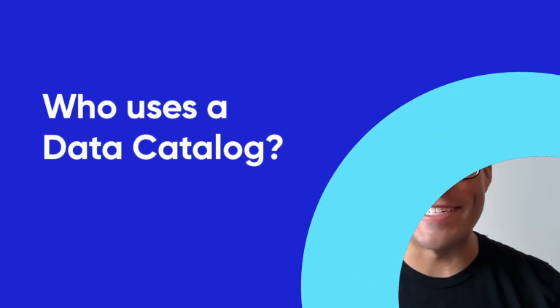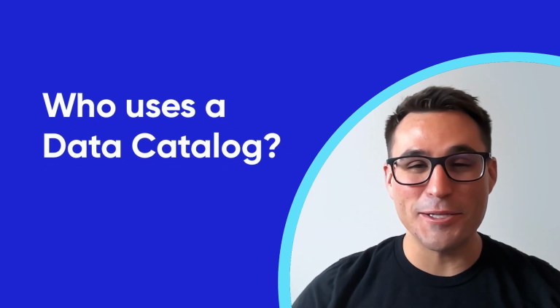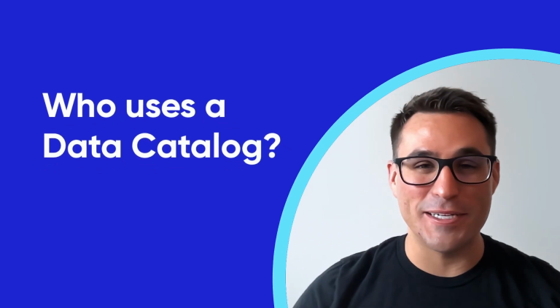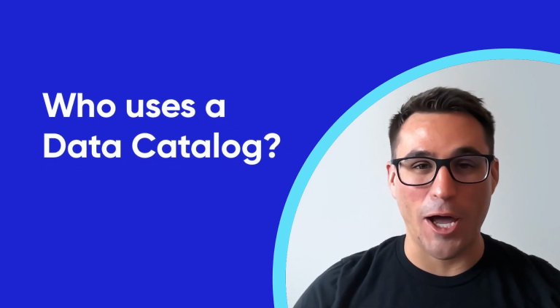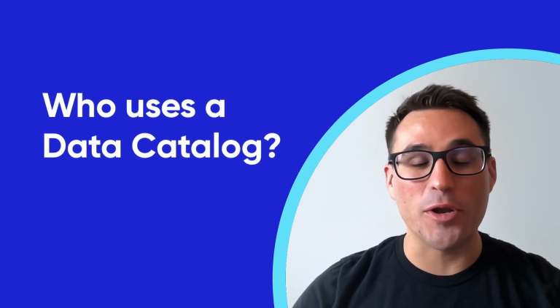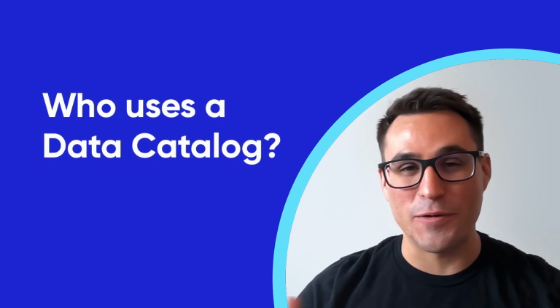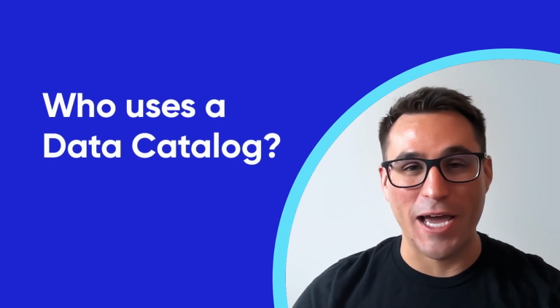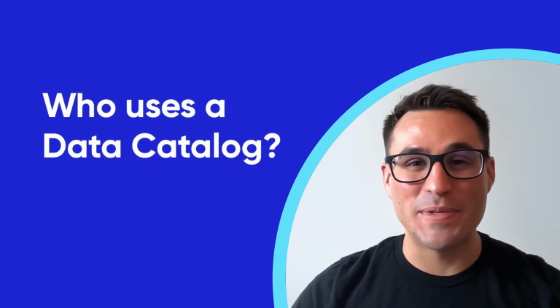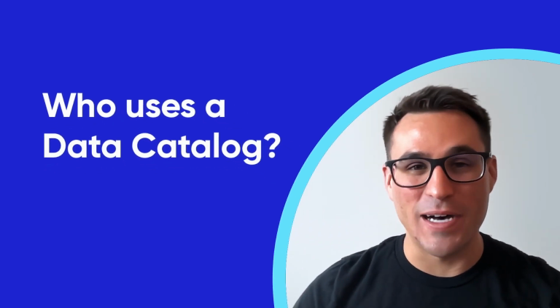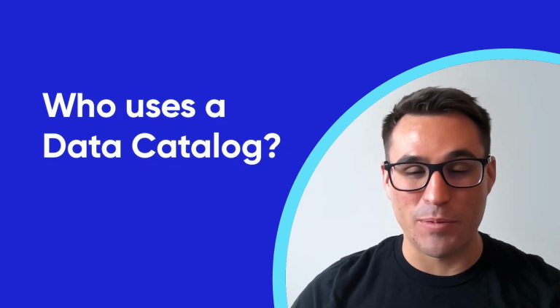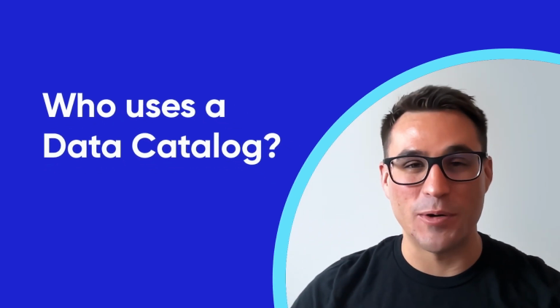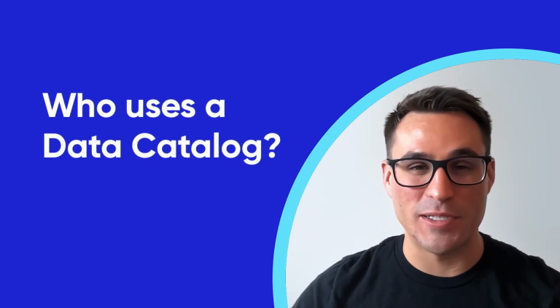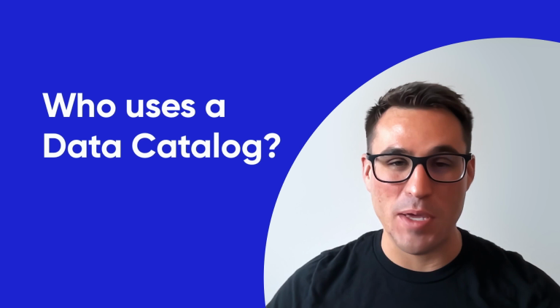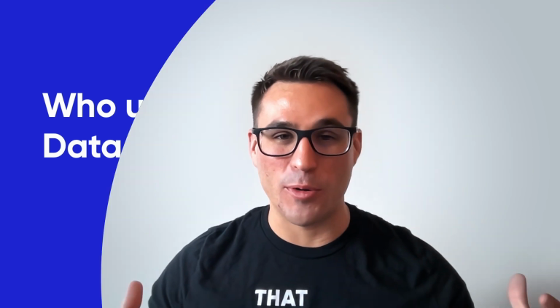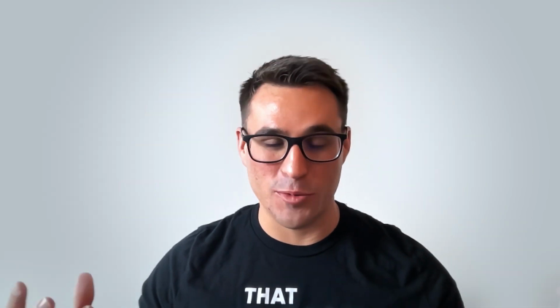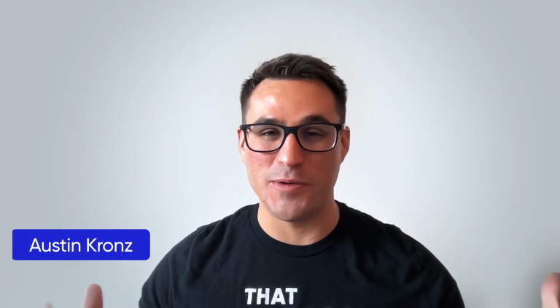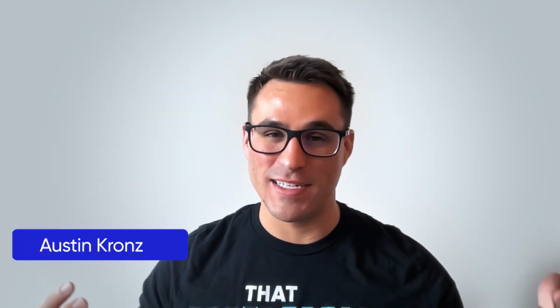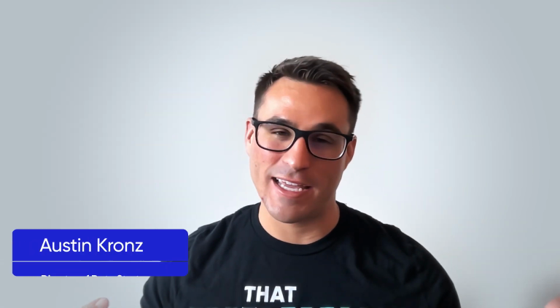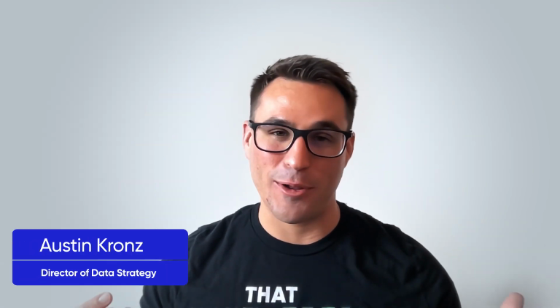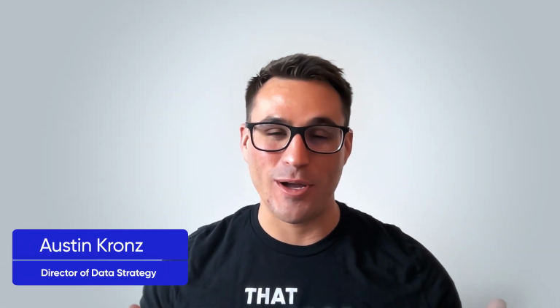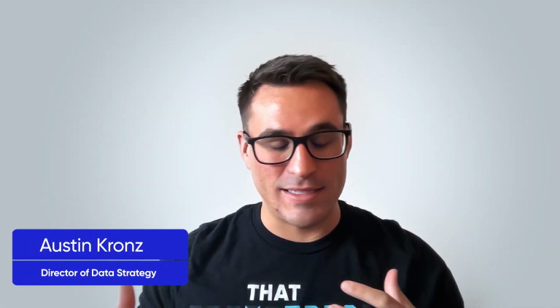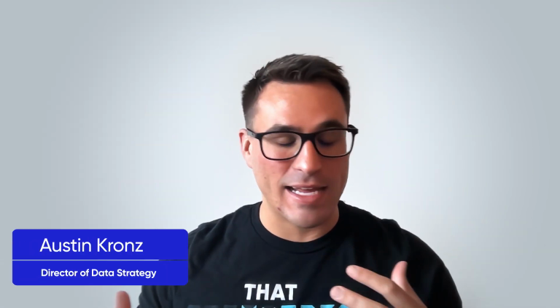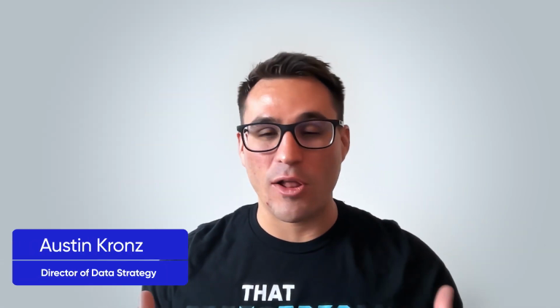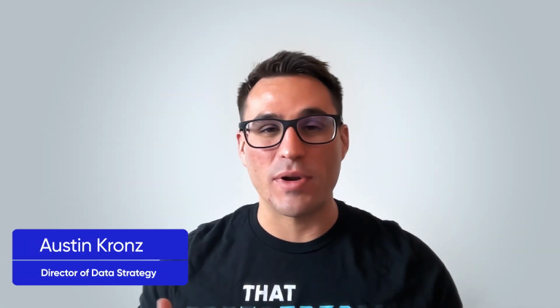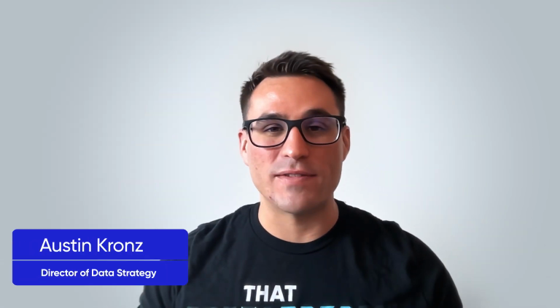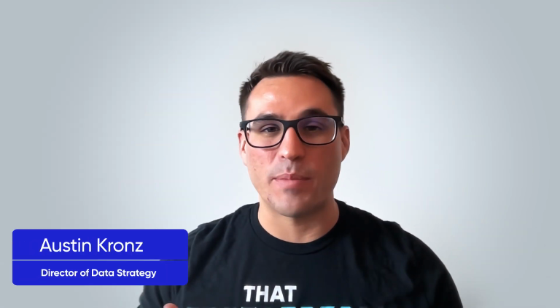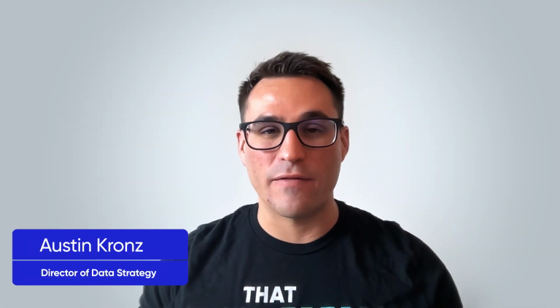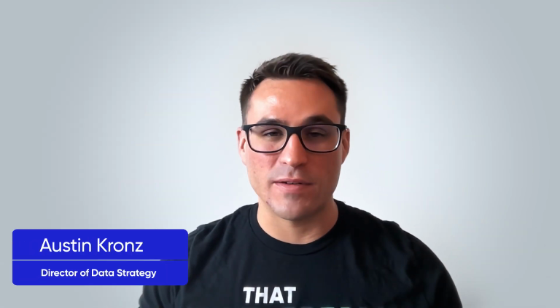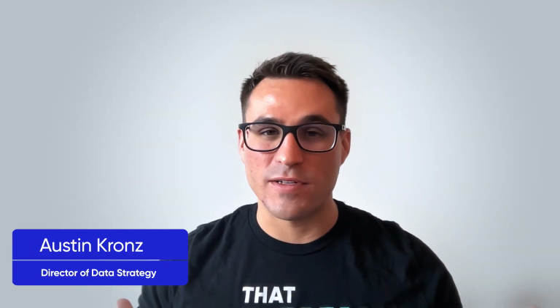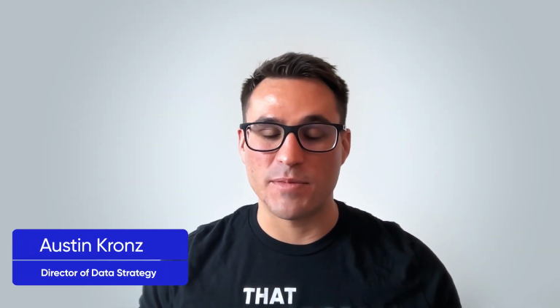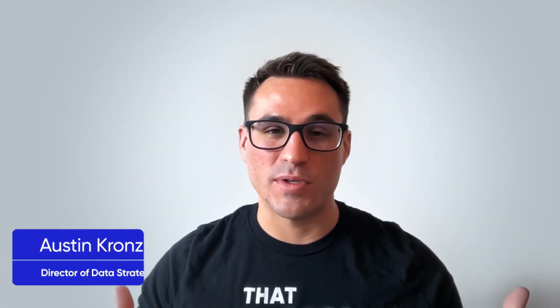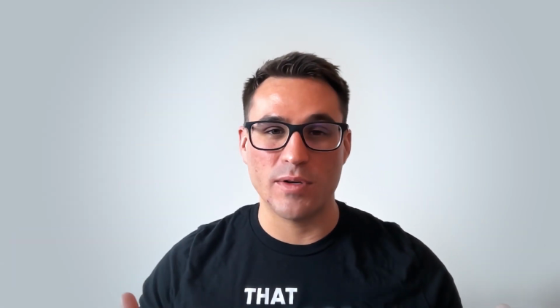Ideally, a lot of different types of personas and people should be using a data catalog. A data catalog would have different benefits for different types of personas.